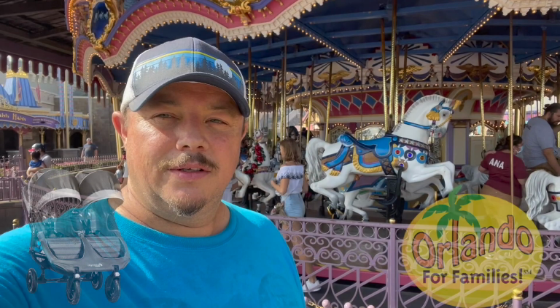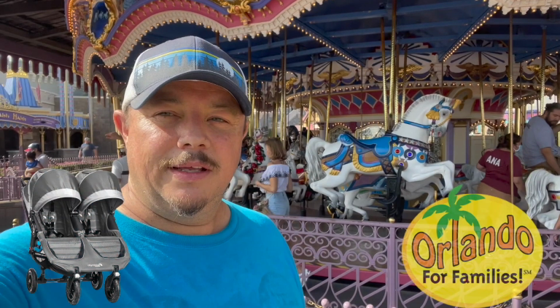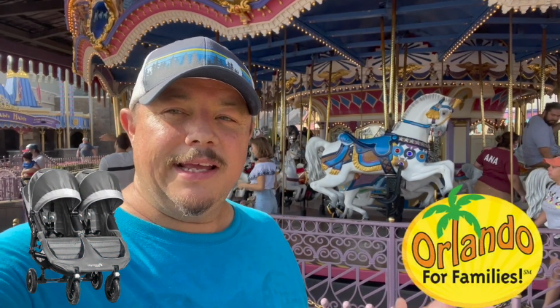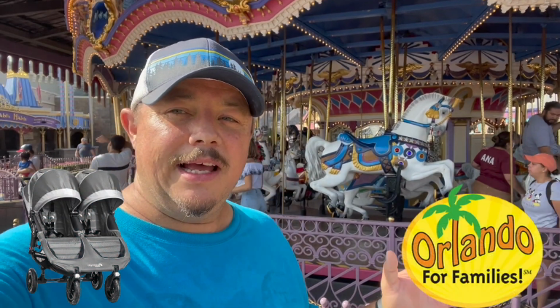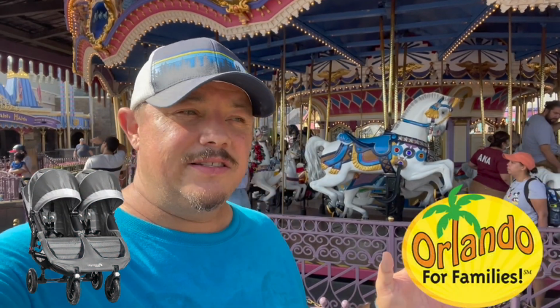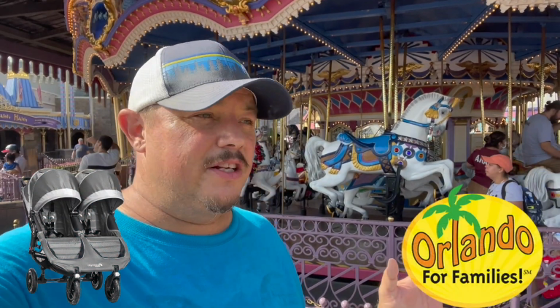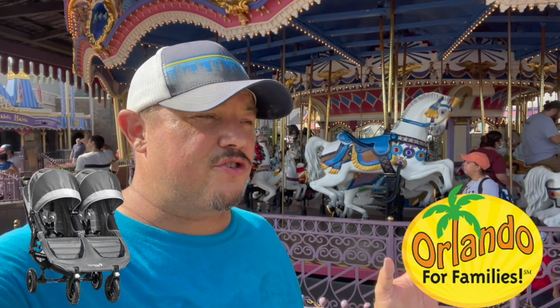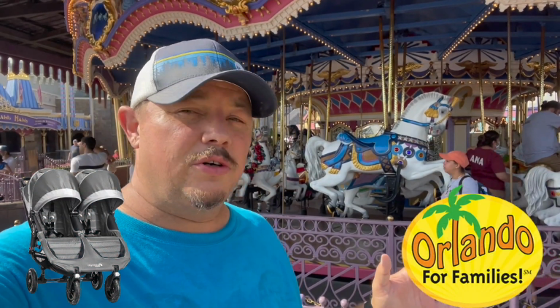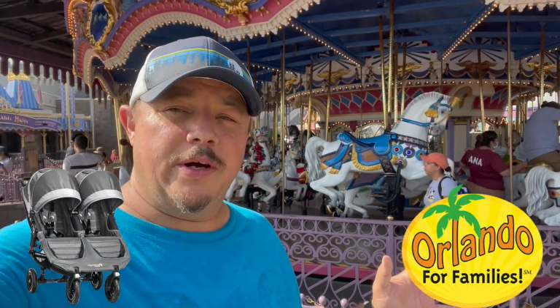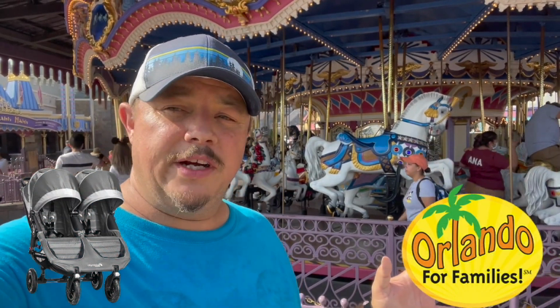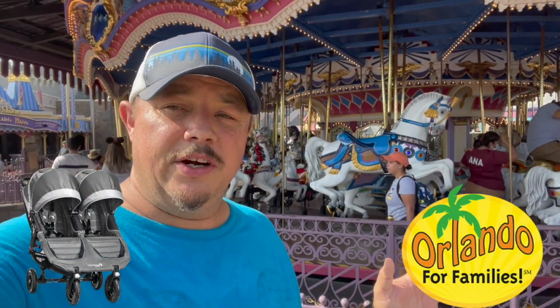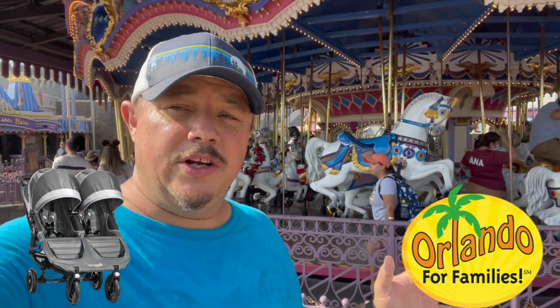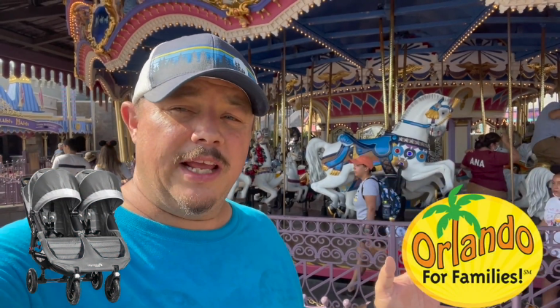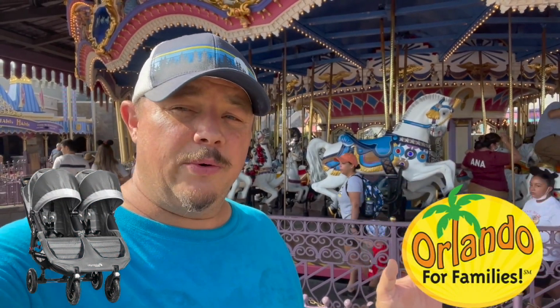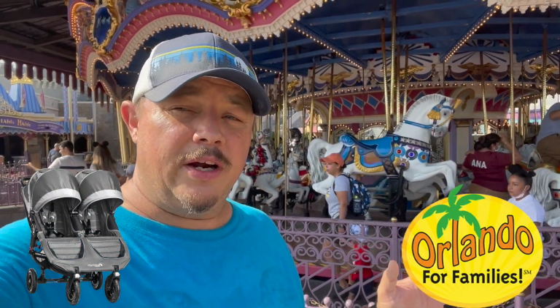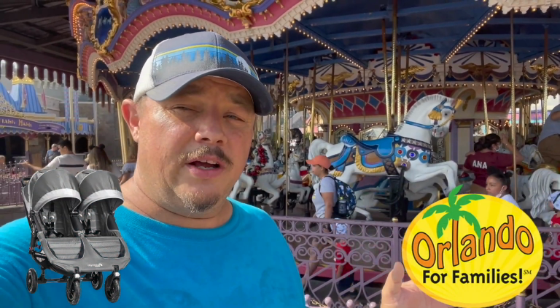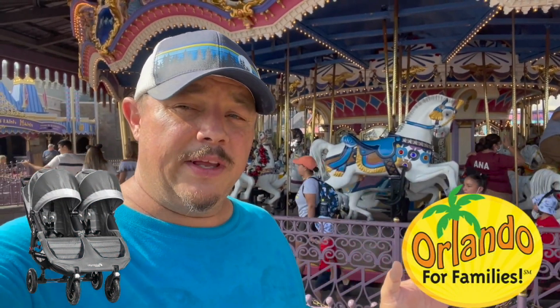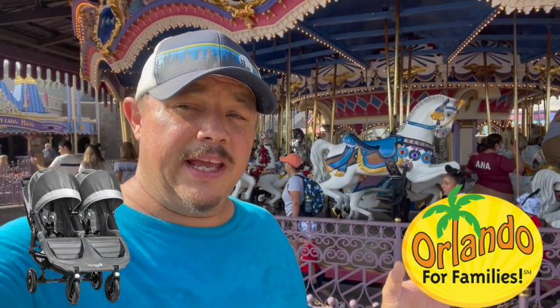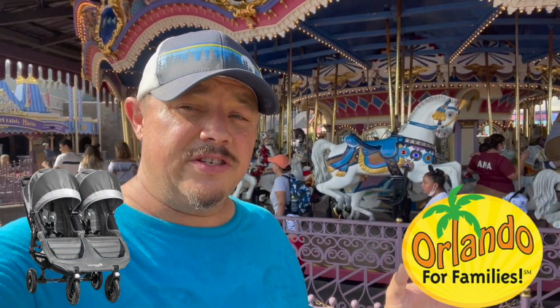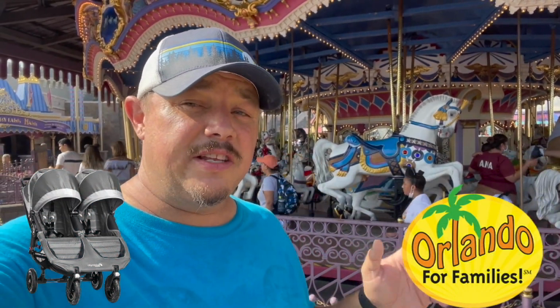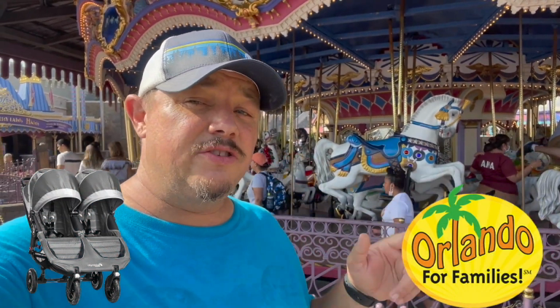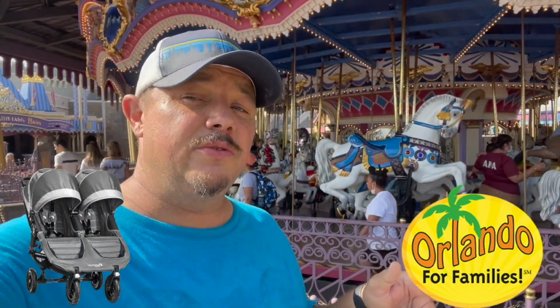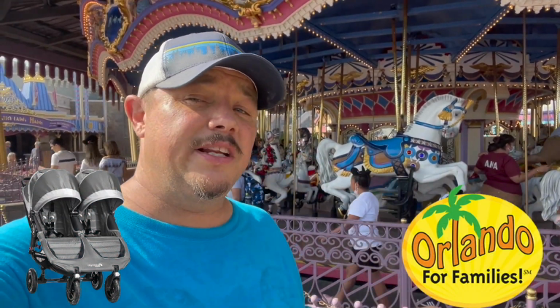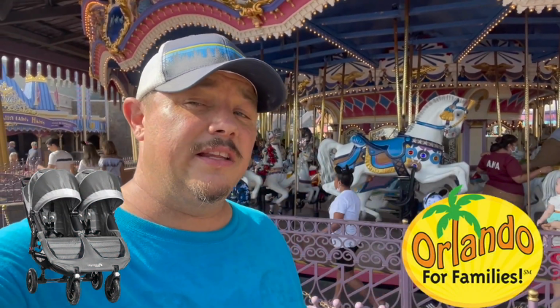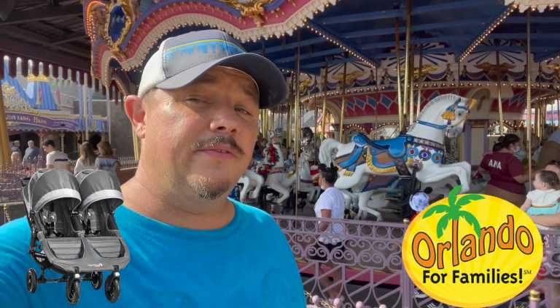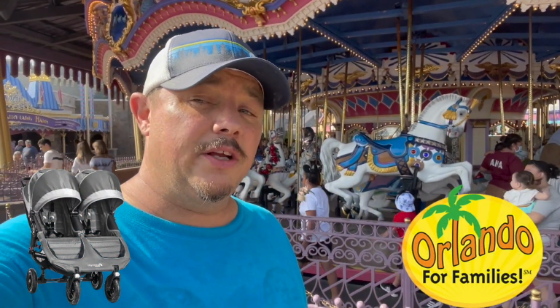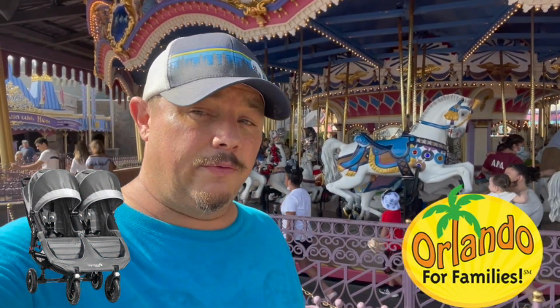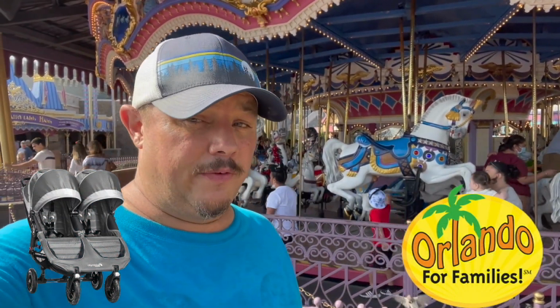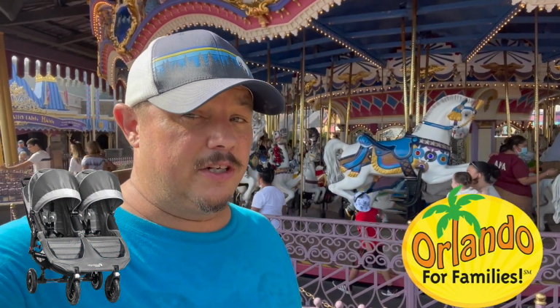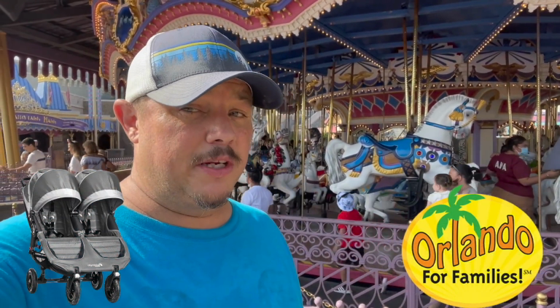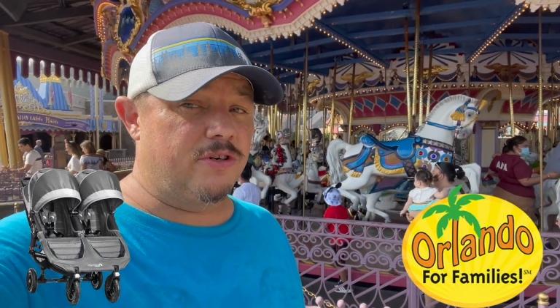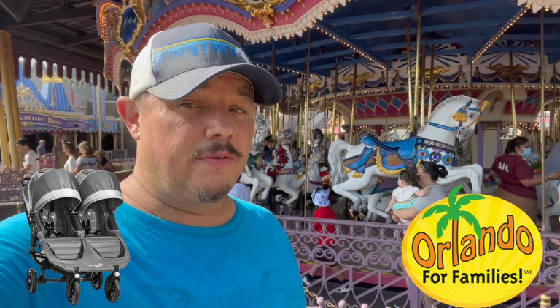Hey guys, need a stroller while you're here in the Orlando area on vacation? Stay tuned to the end of the video for a very special deal.